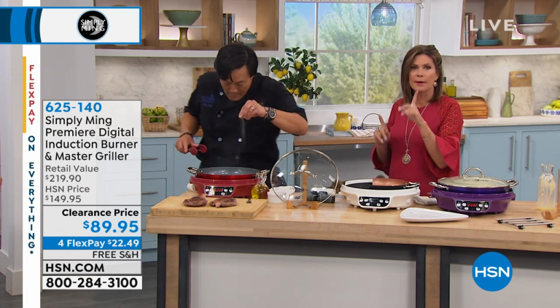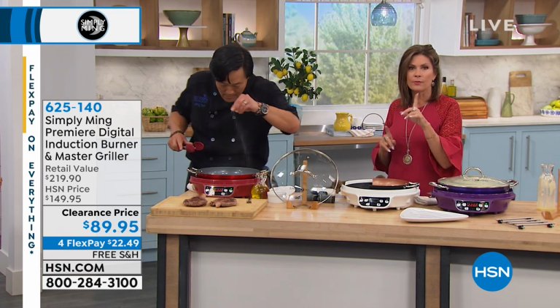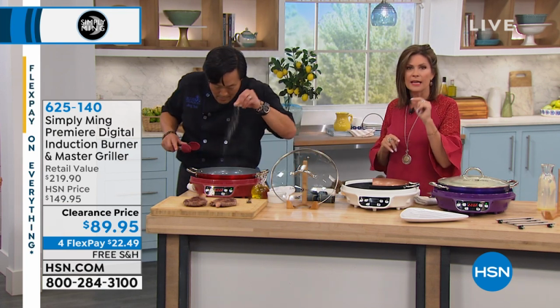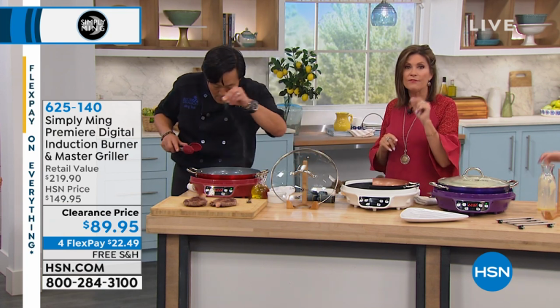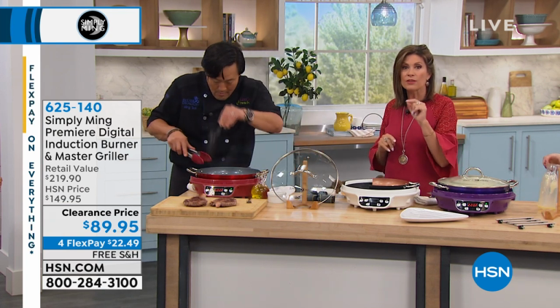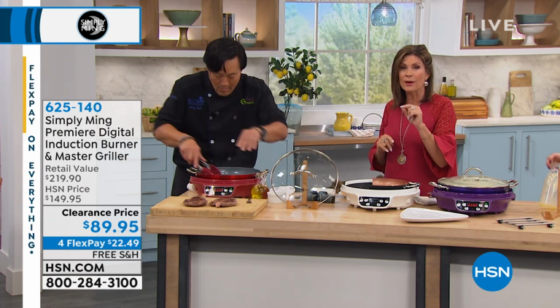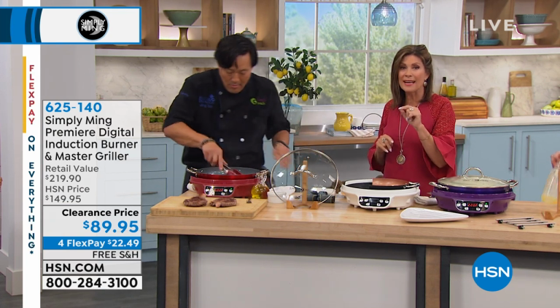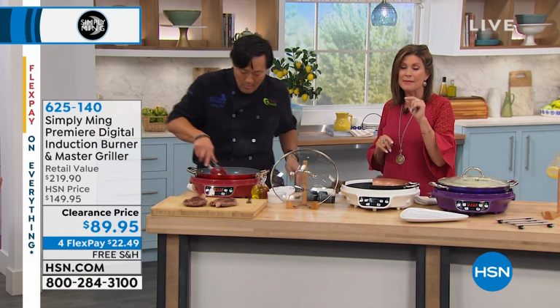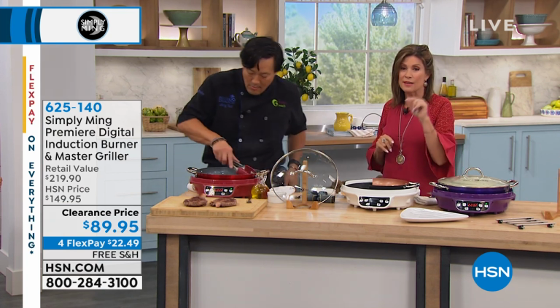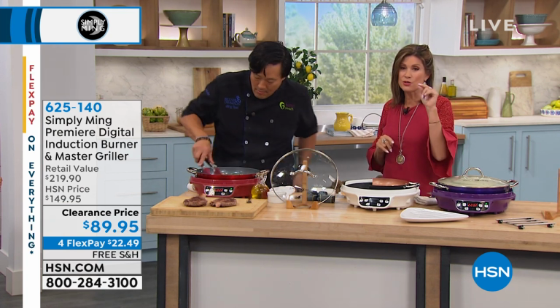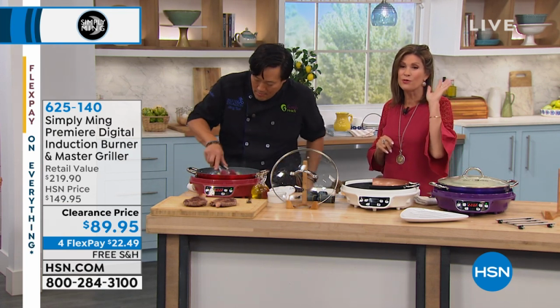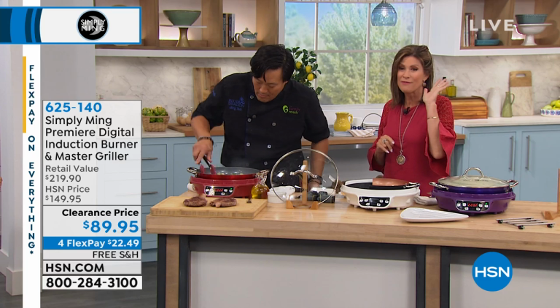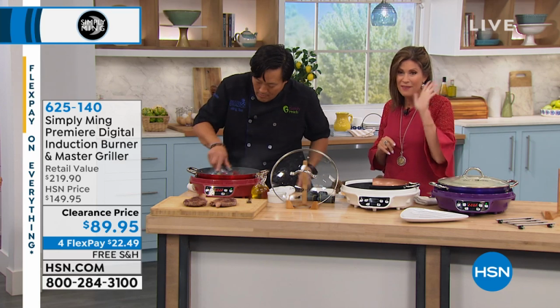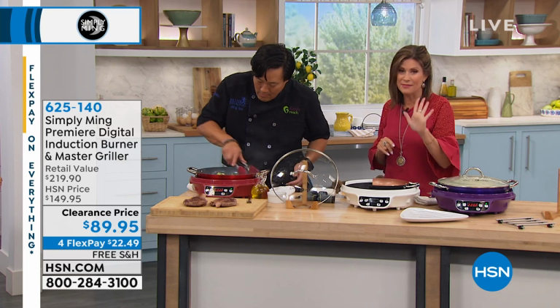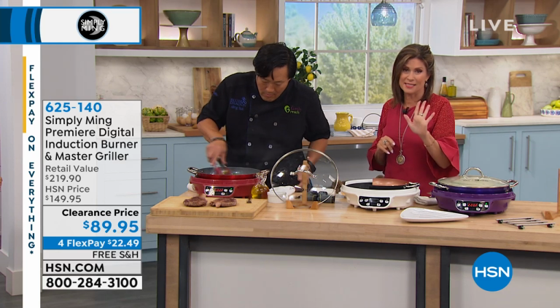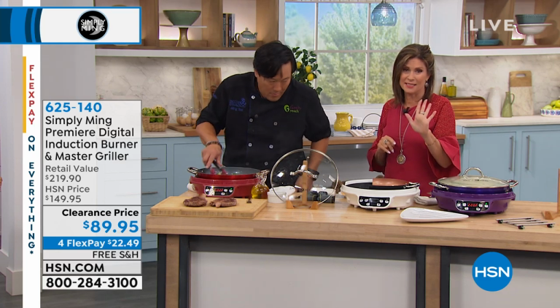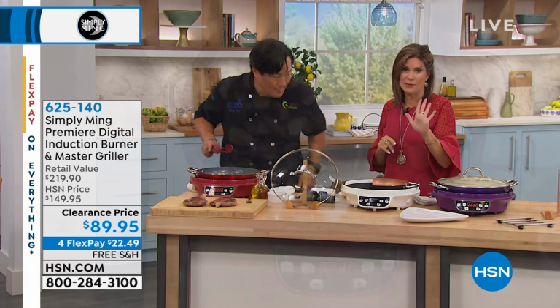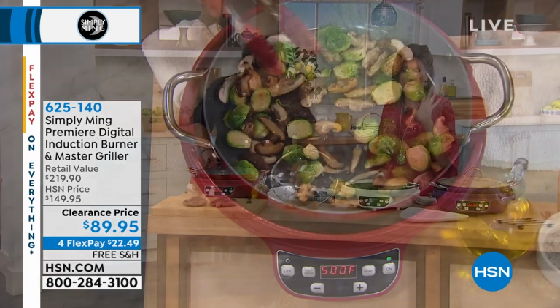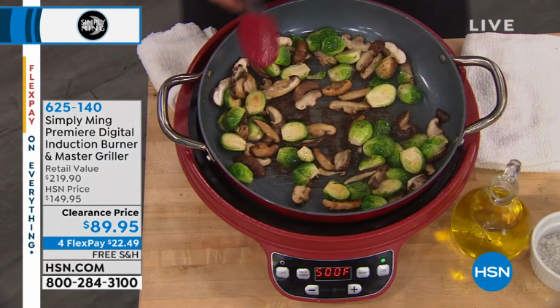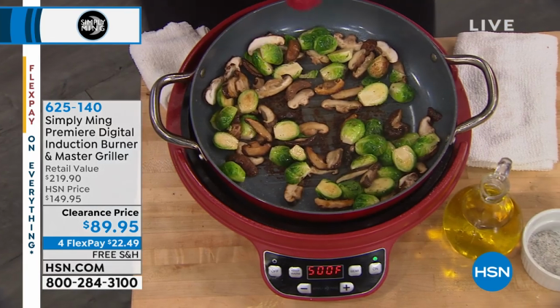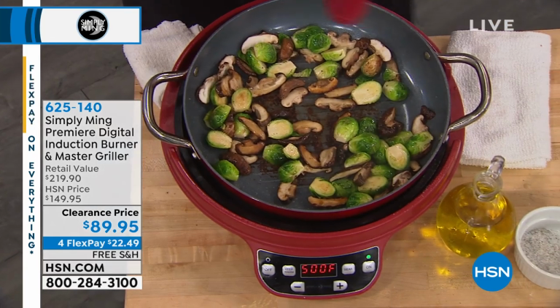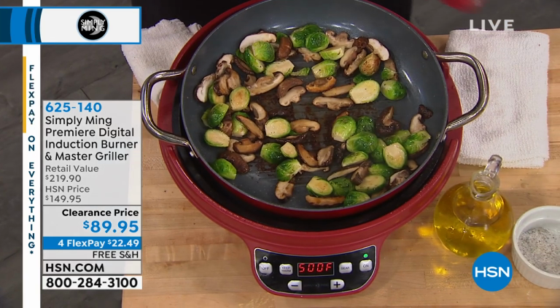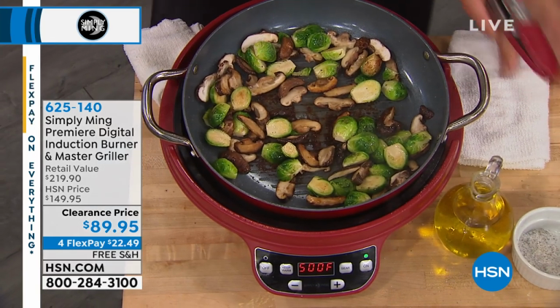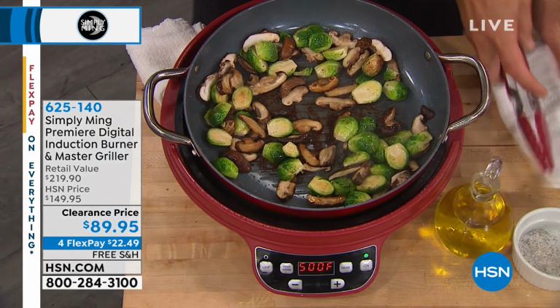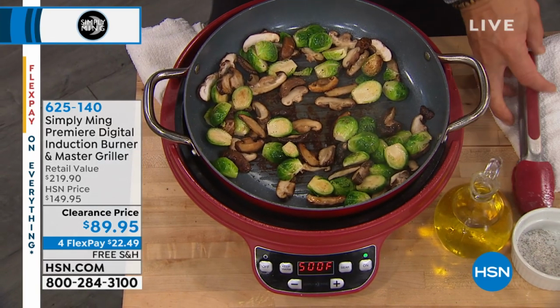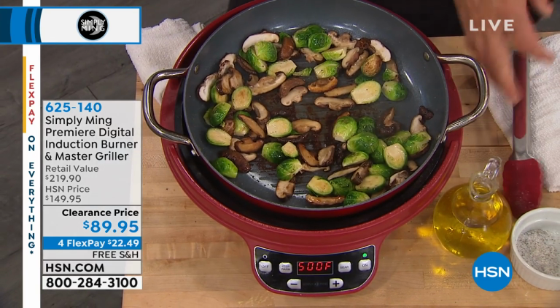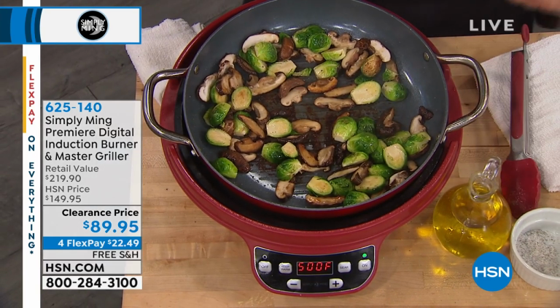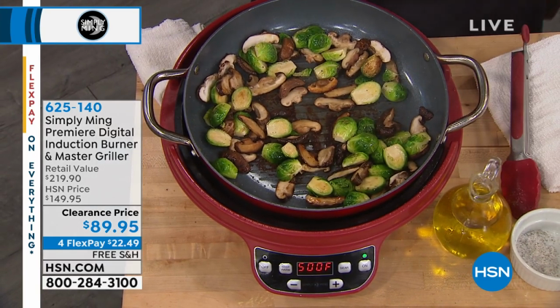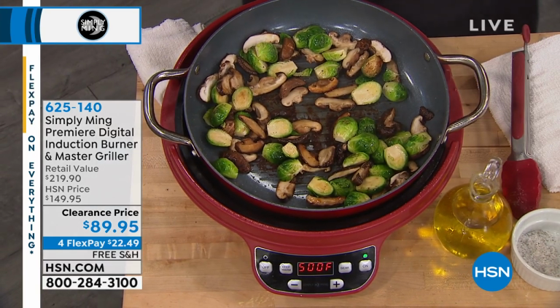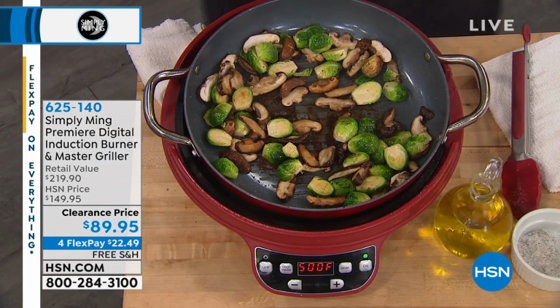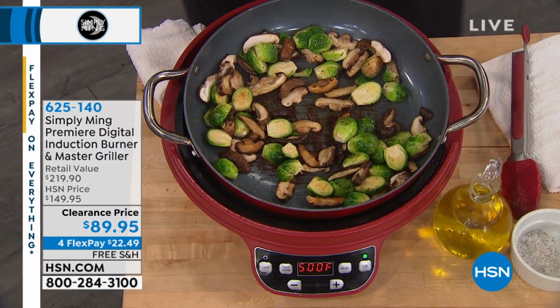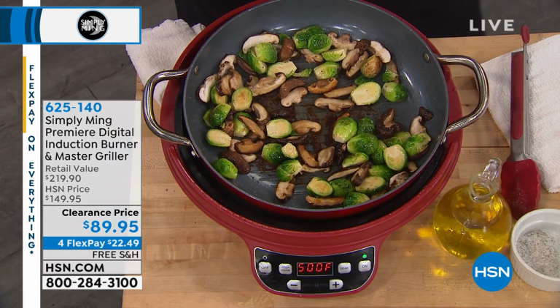By the way, if you want the red, I am down to five dozen left. So that's going to sell out.